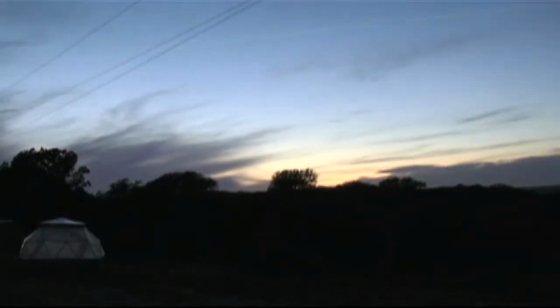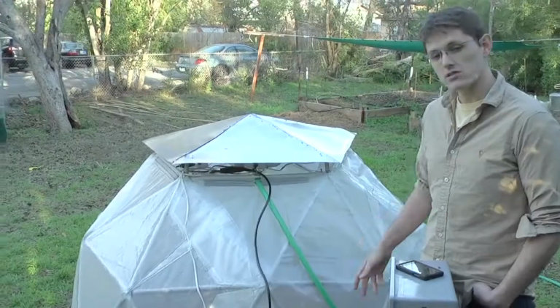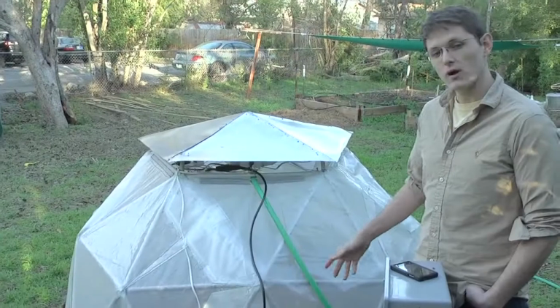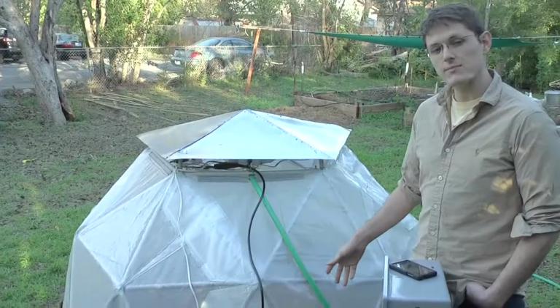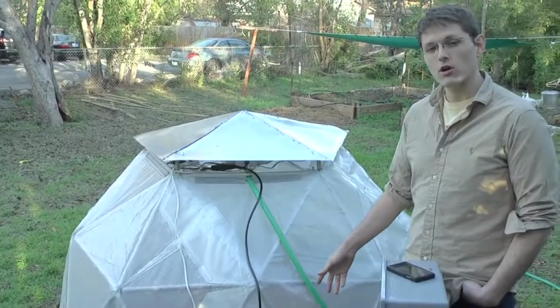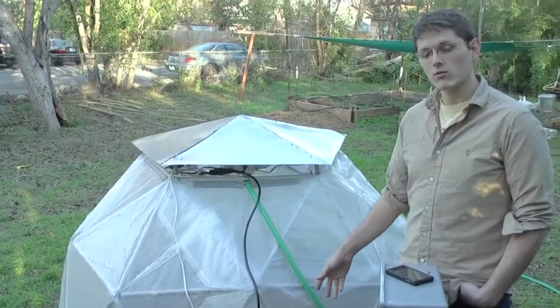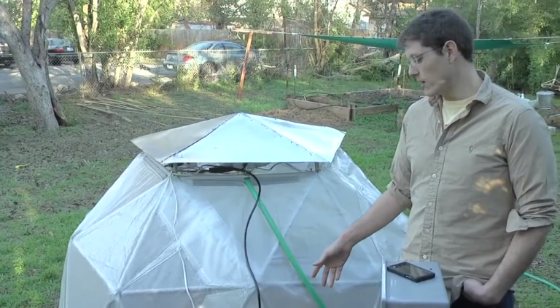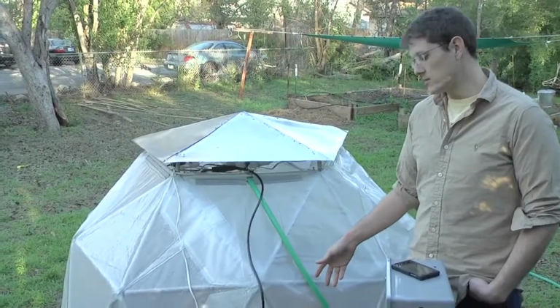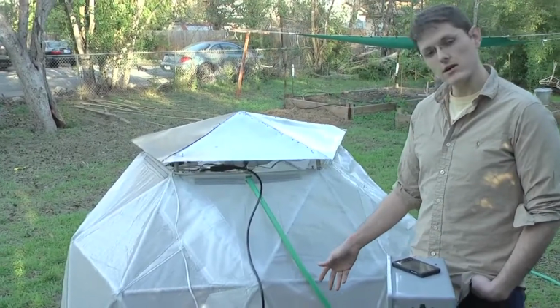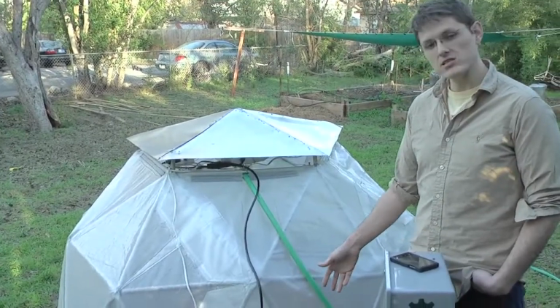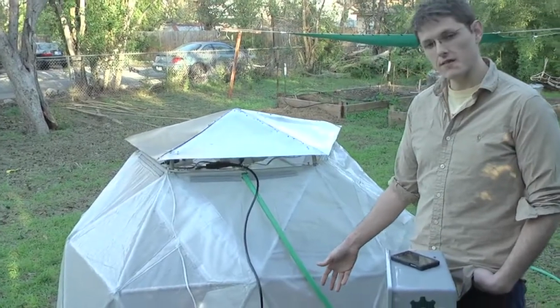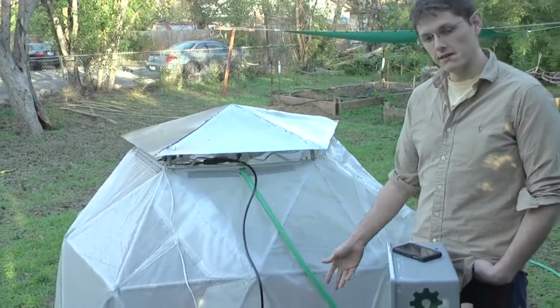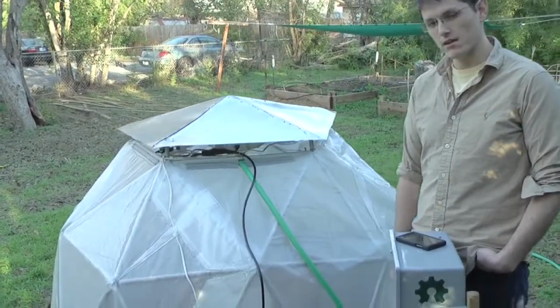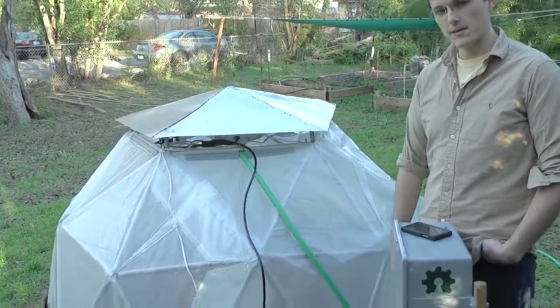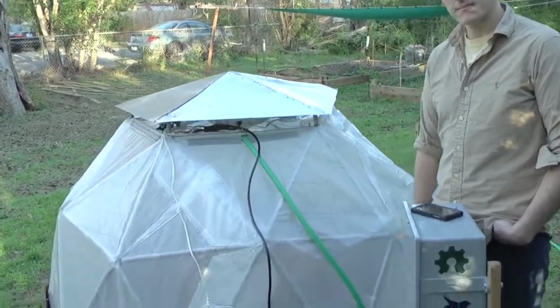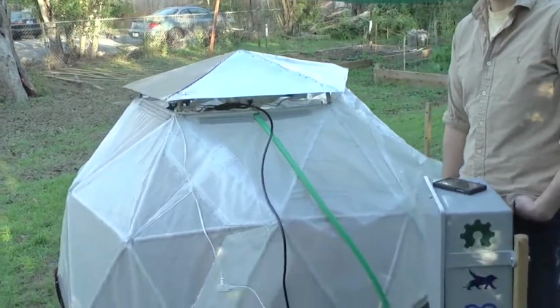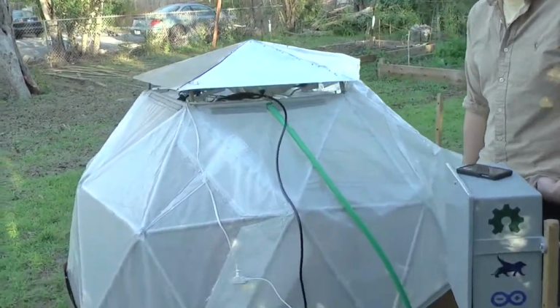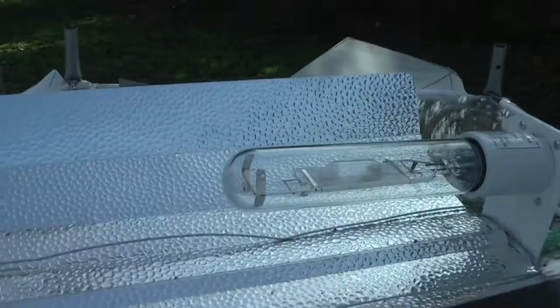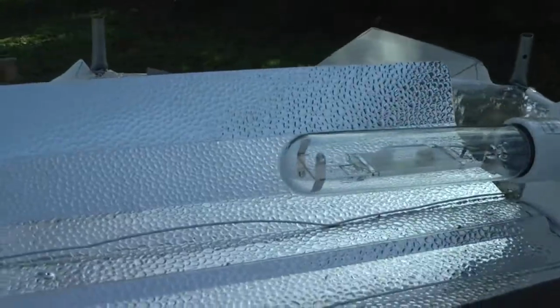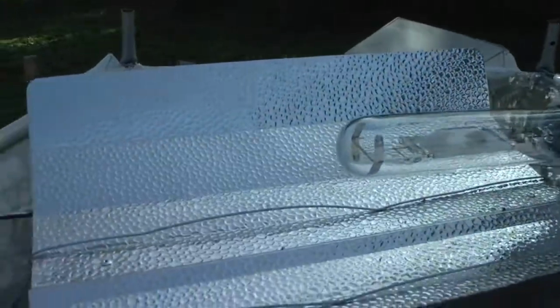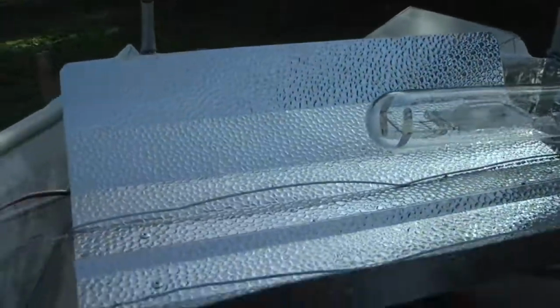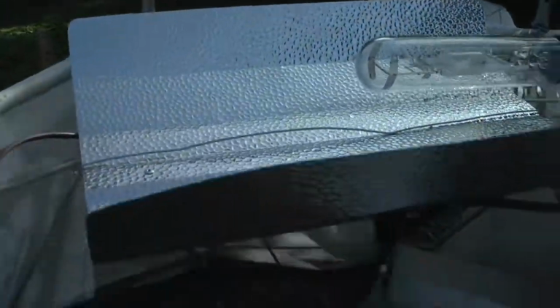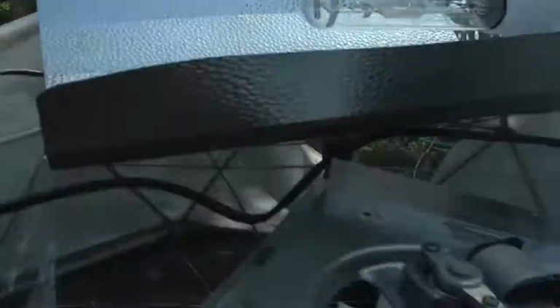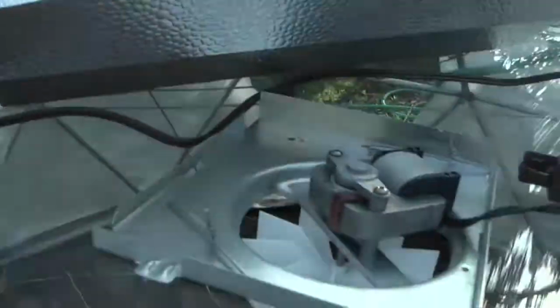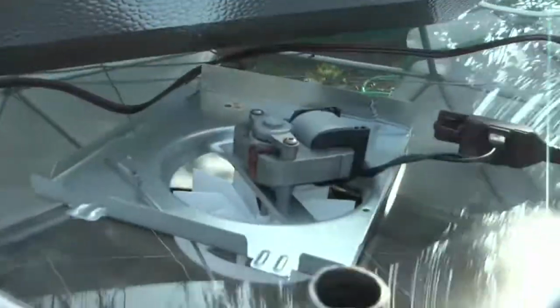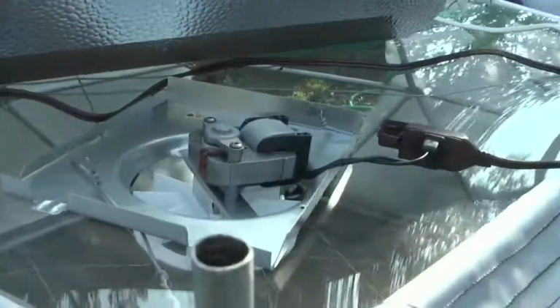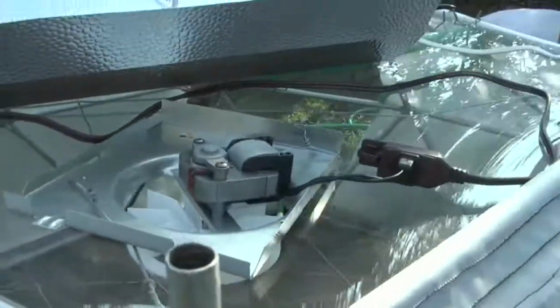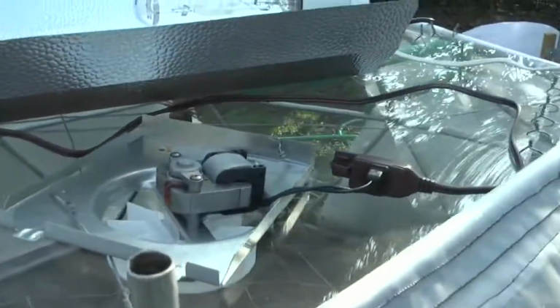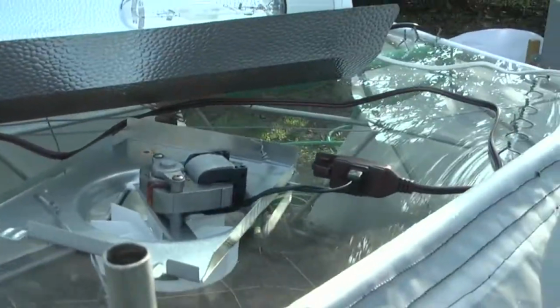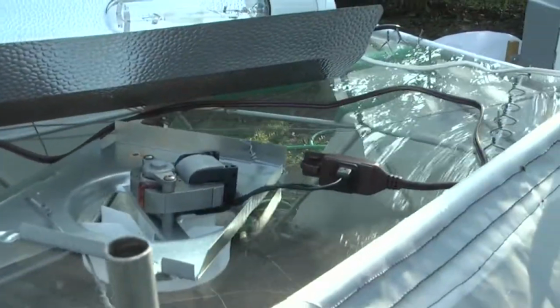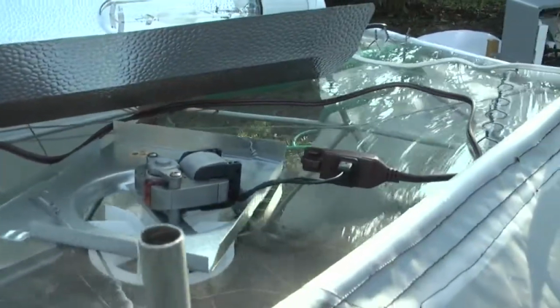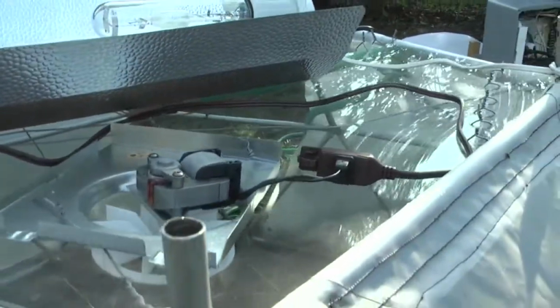This is a raised bed garden with approximately 30 square feet of gardening space. Under the hood we have light, heat, and ventilation peripherals.